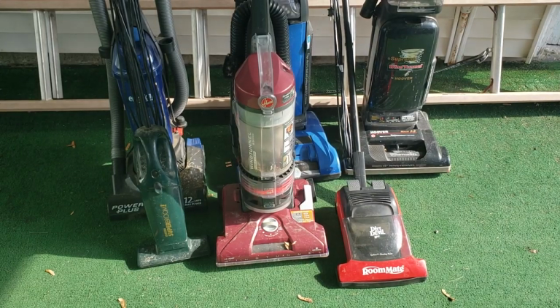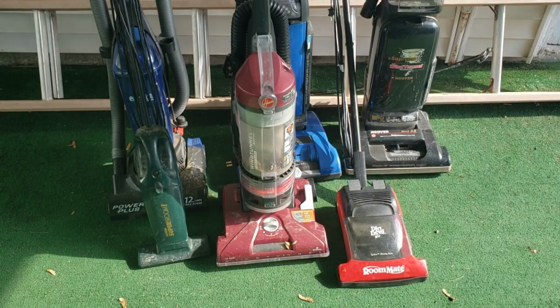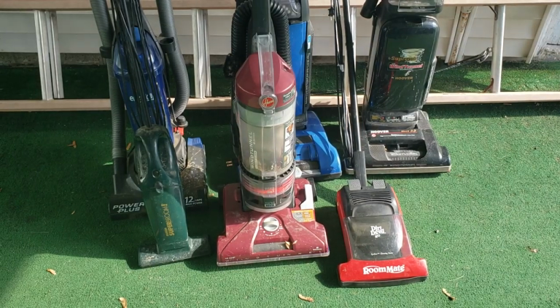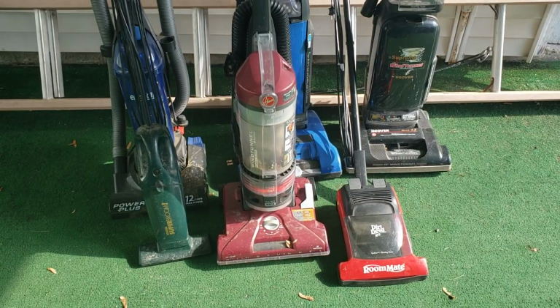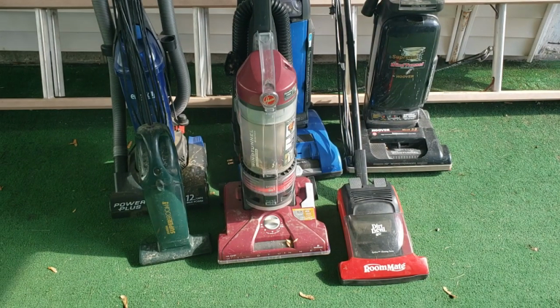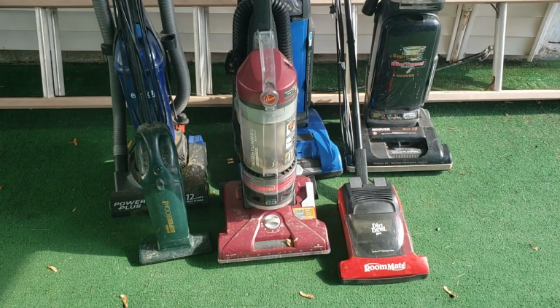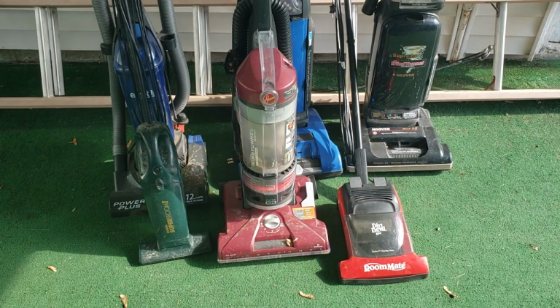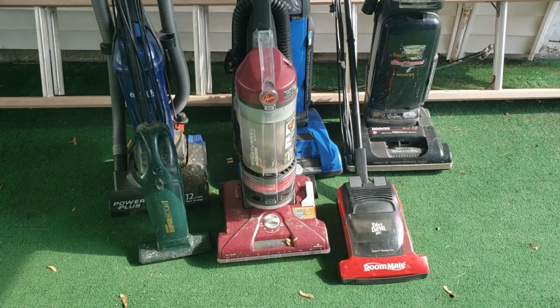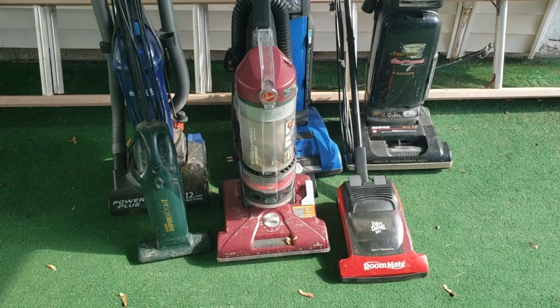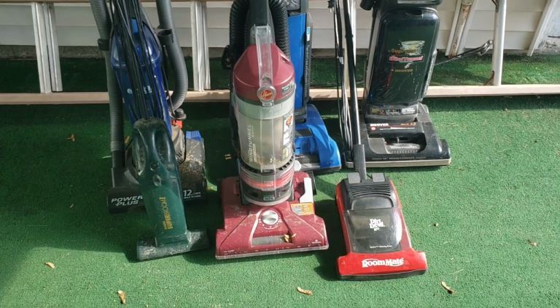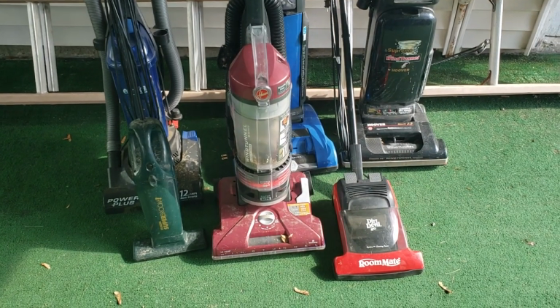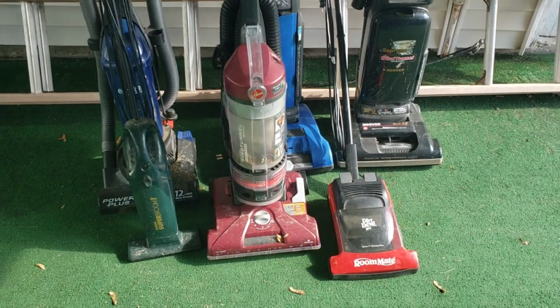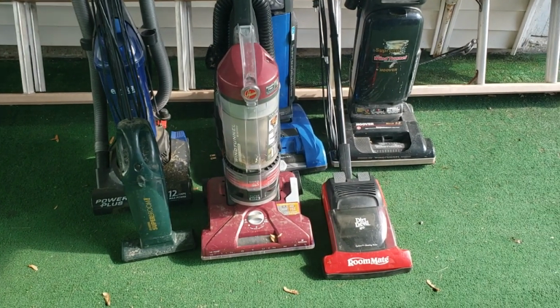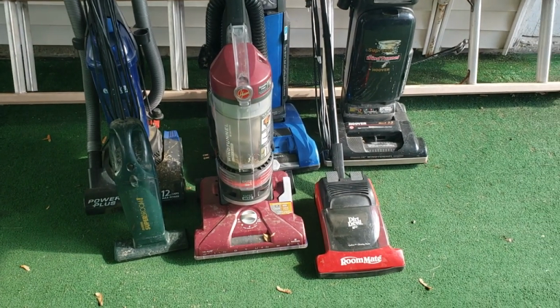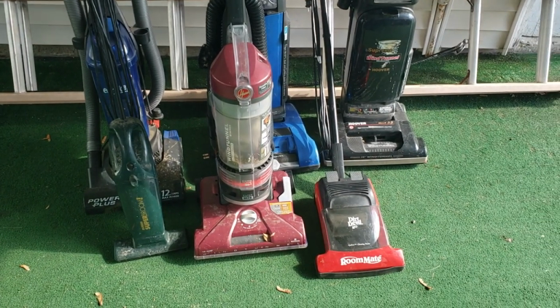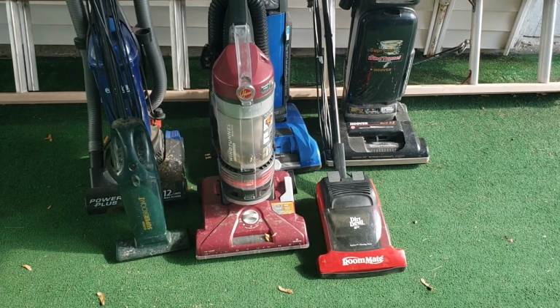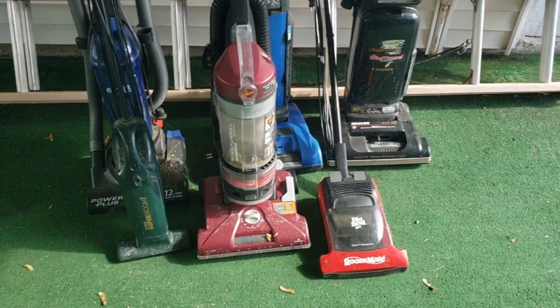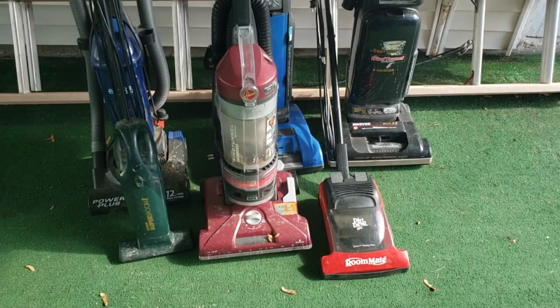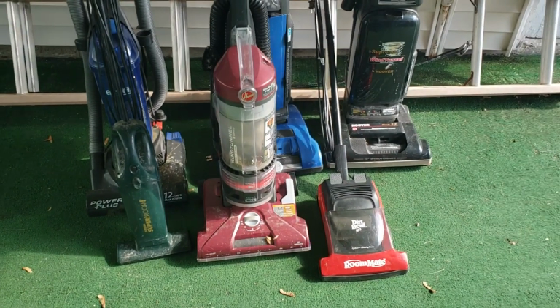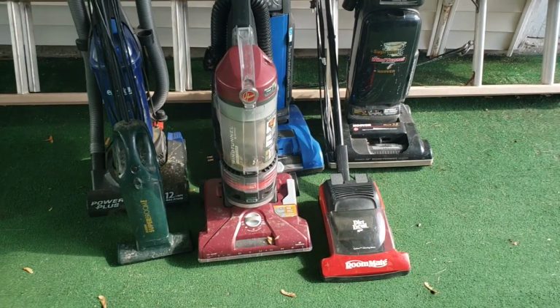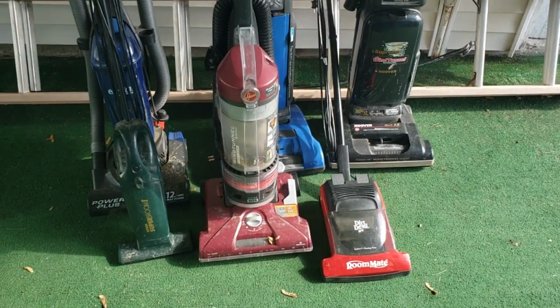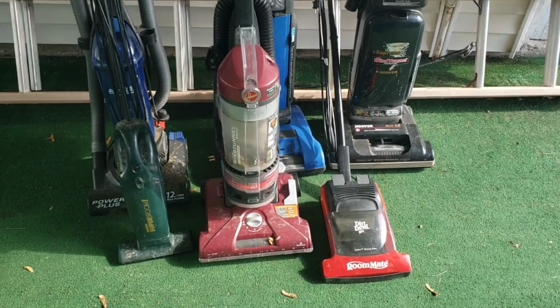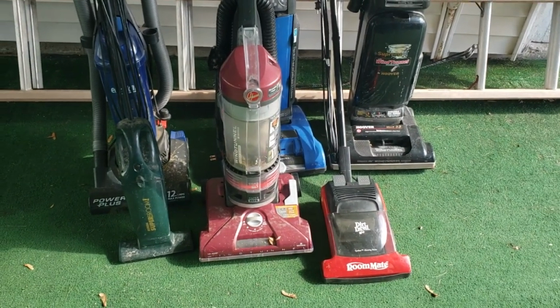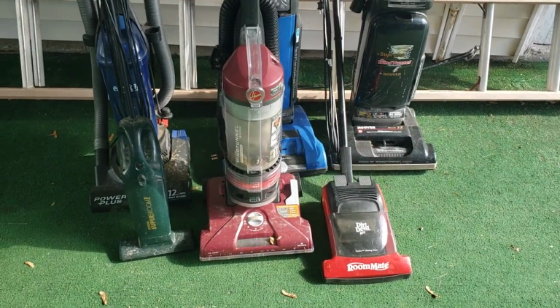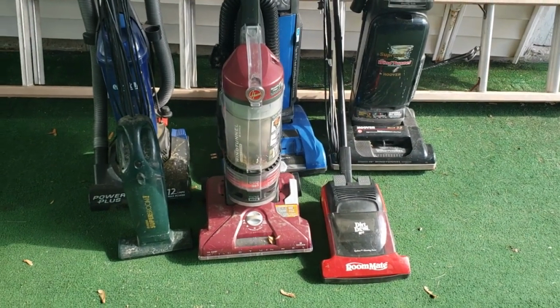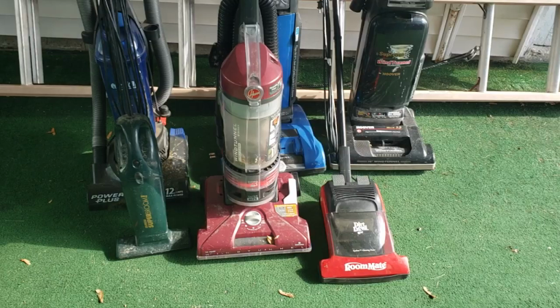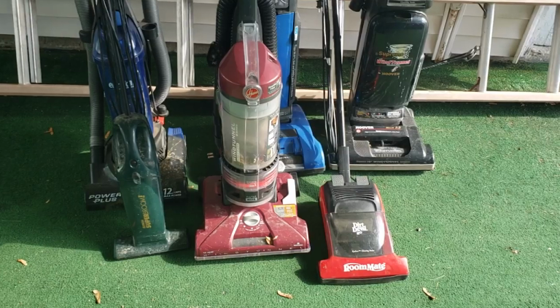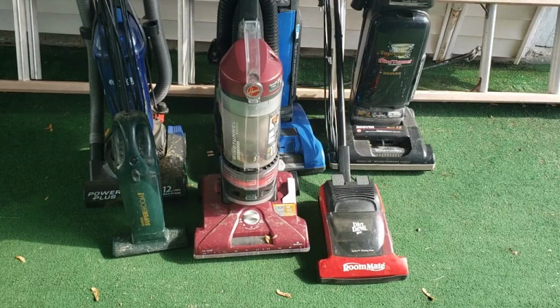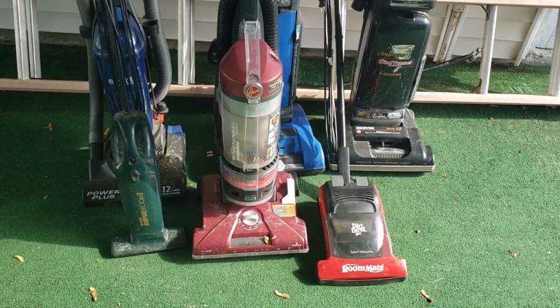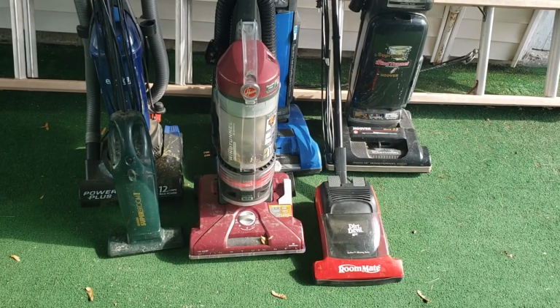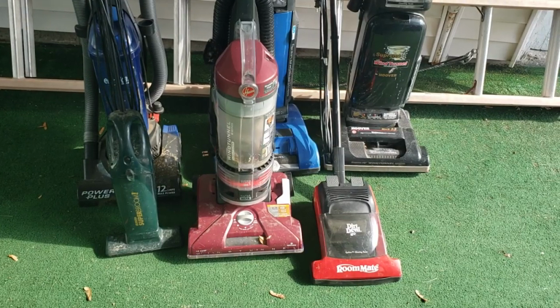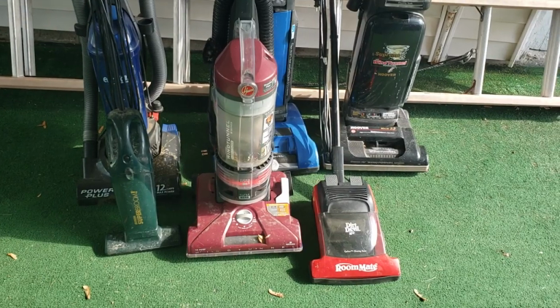What's up guys, Intellitech Studios here and welcome to another episode of Vacuum Saved.